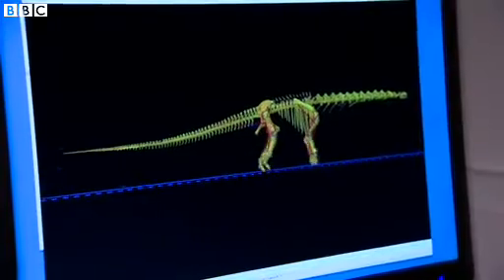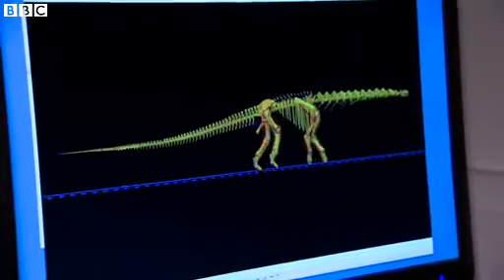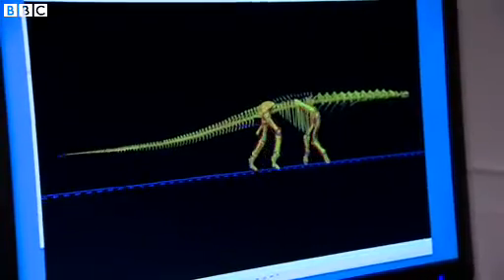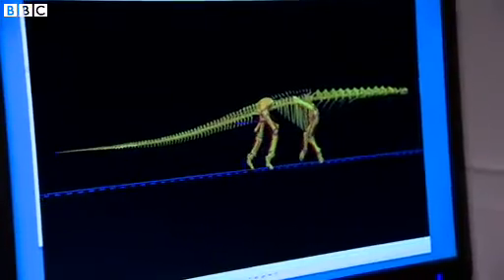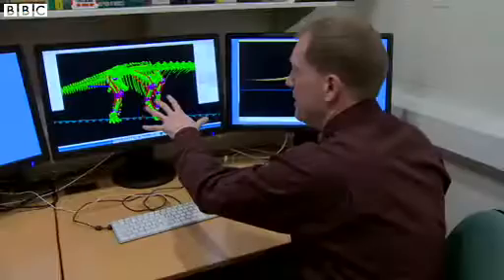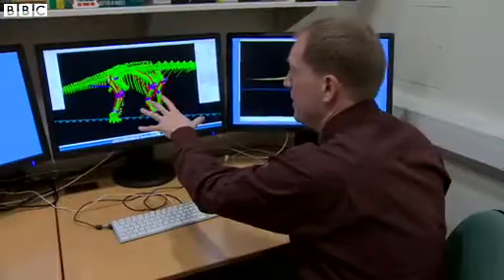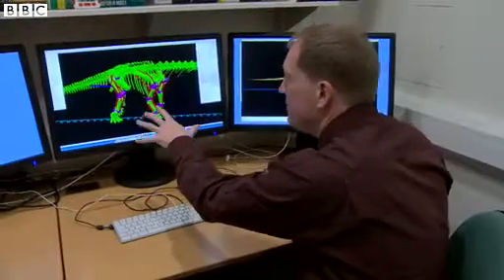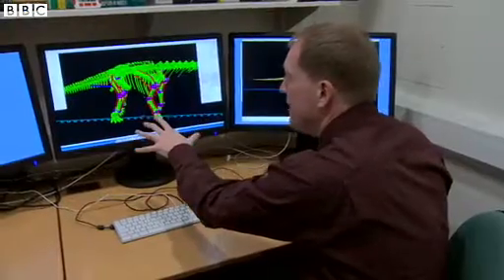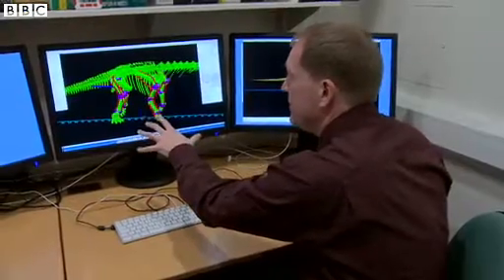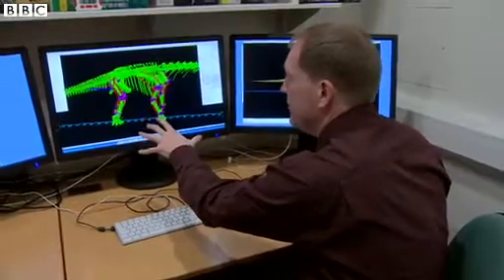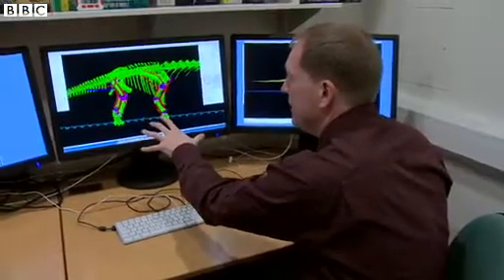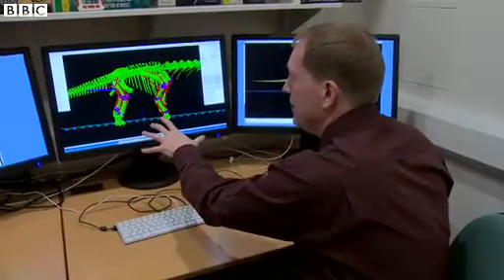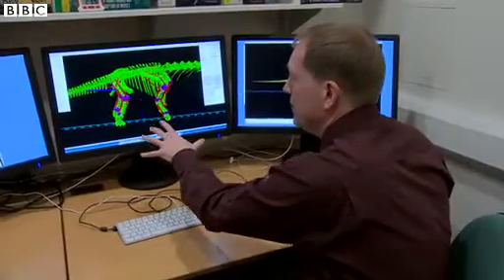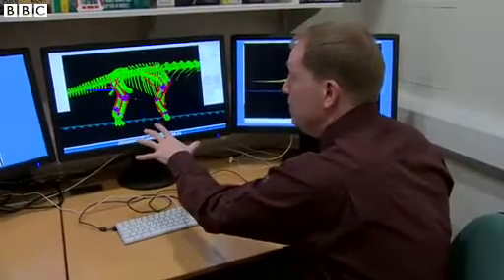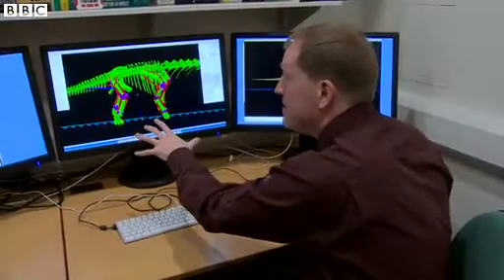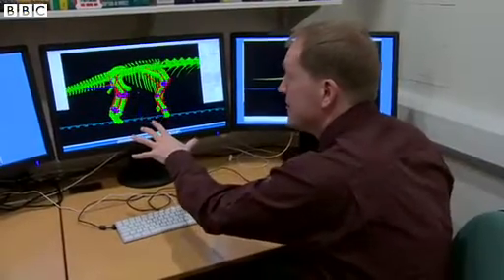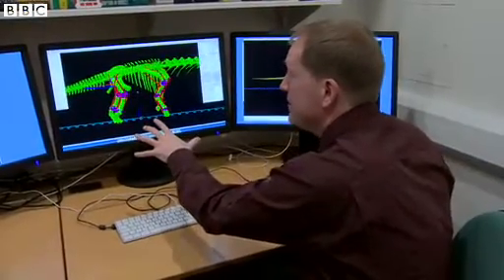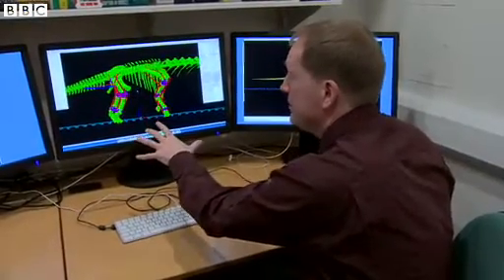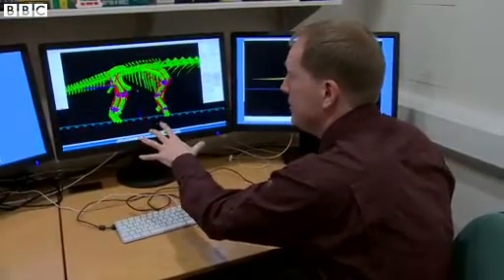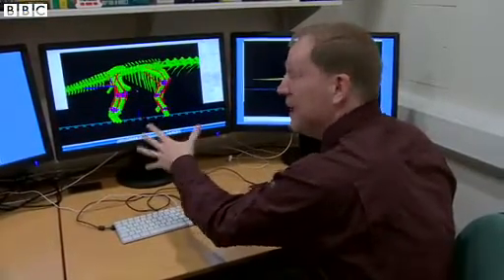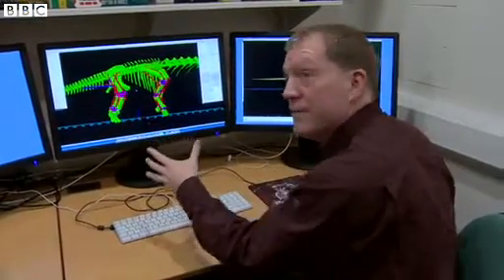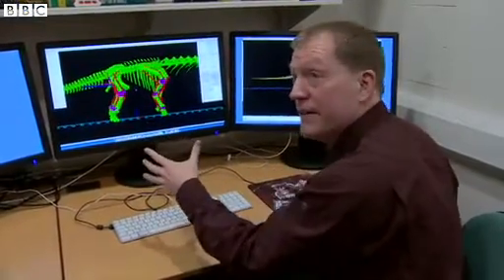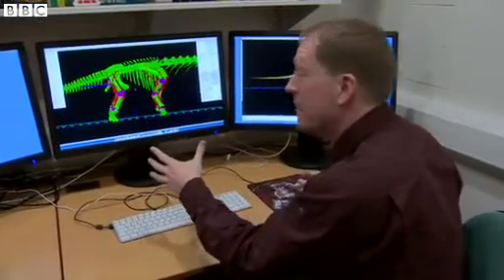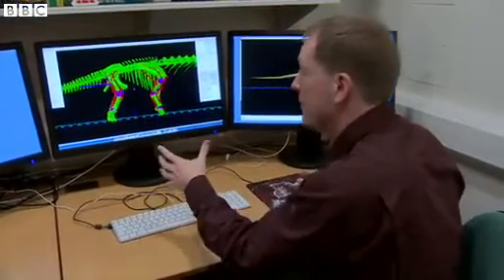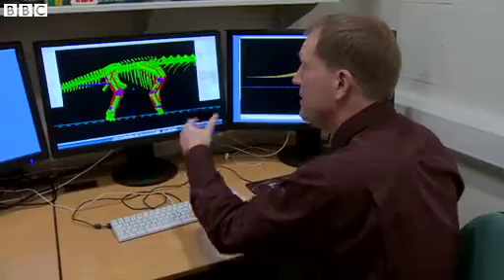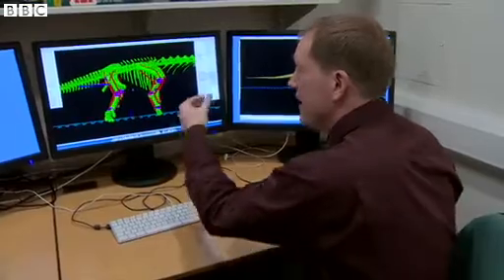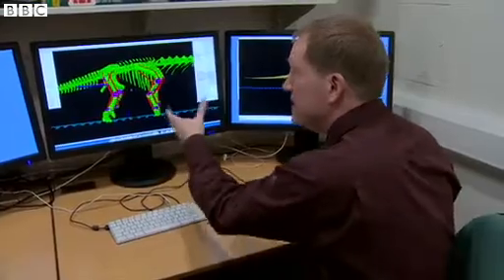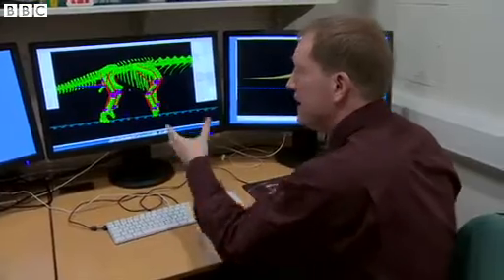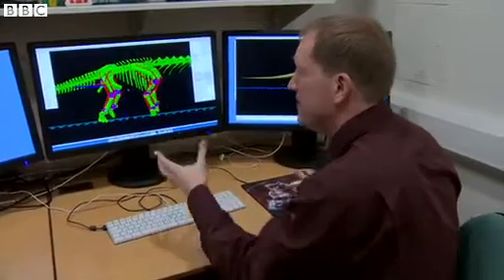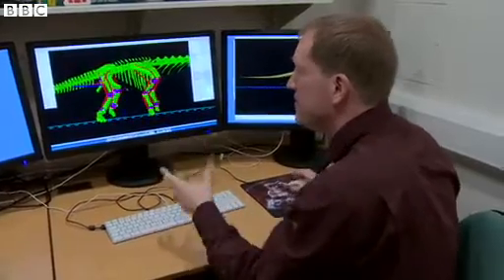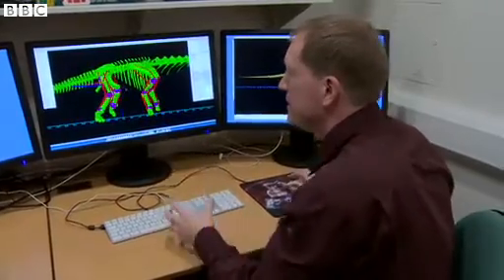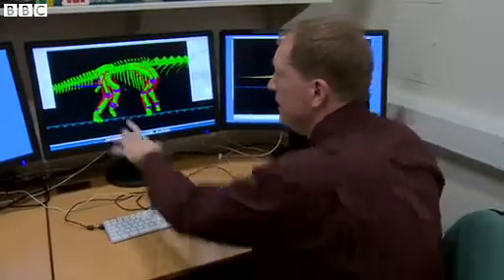This is a simulation showing the best solution that the big computer came up with, and it can simulate this in real time.